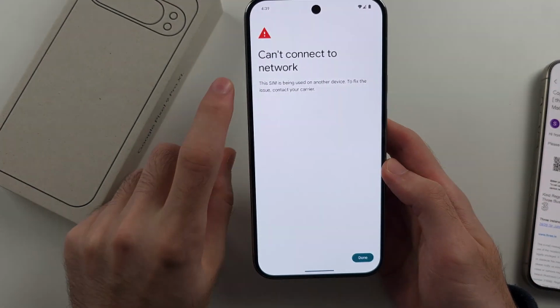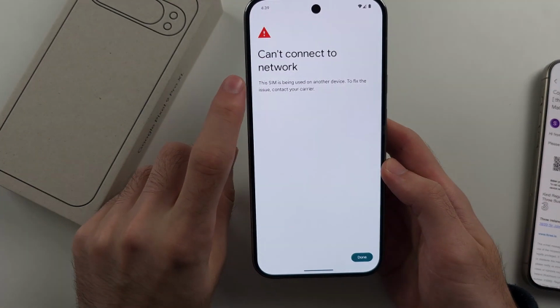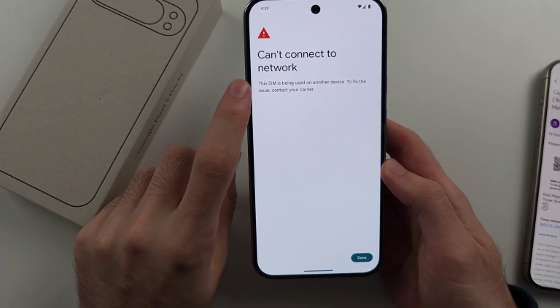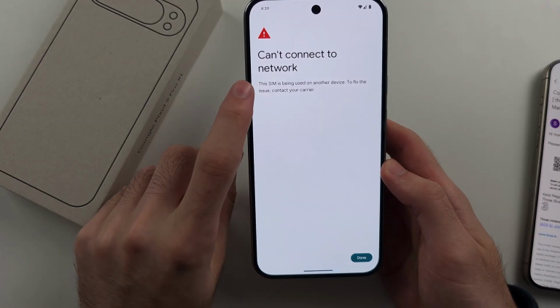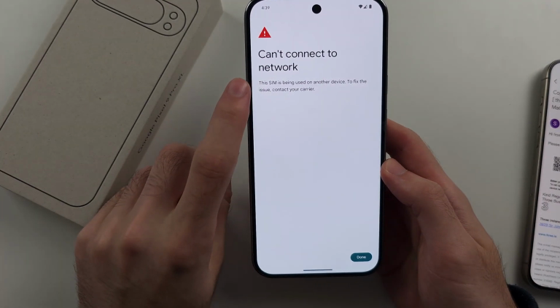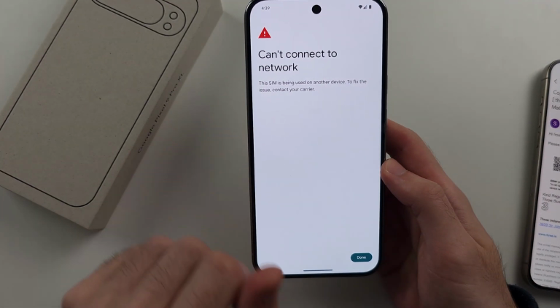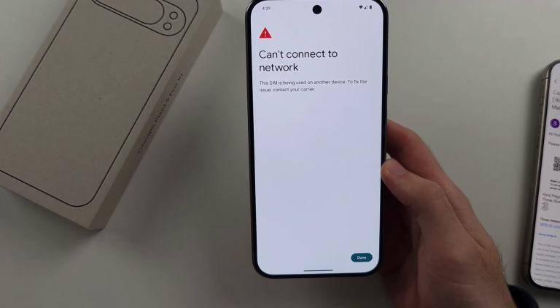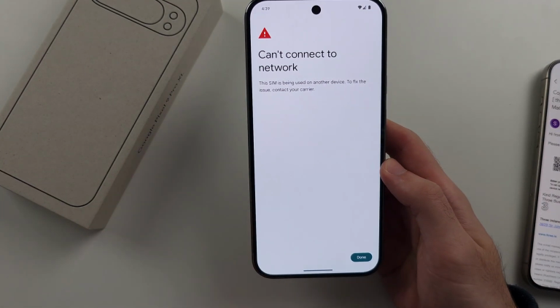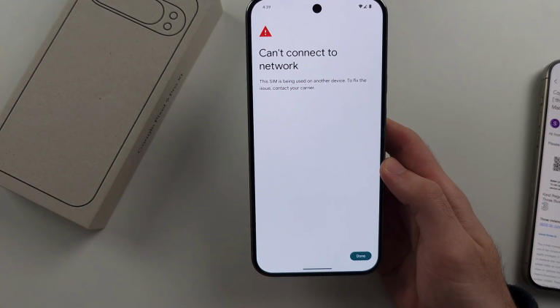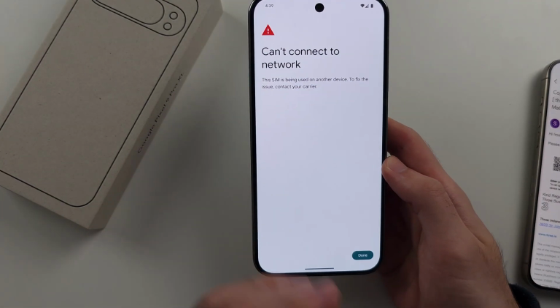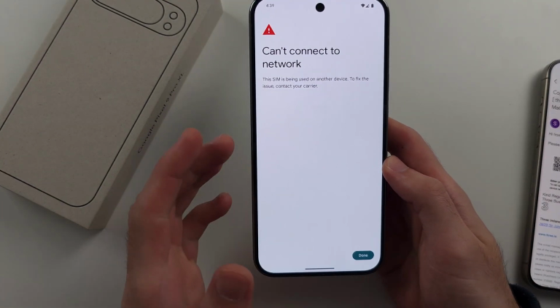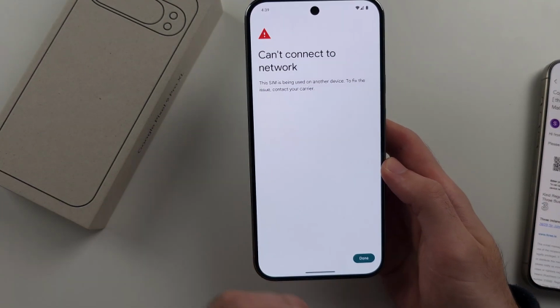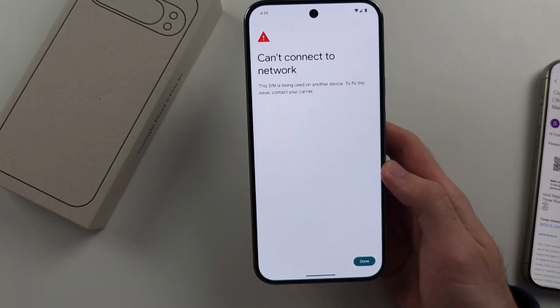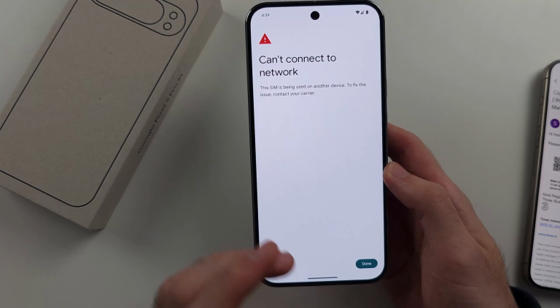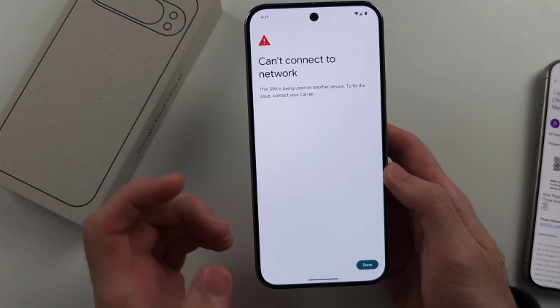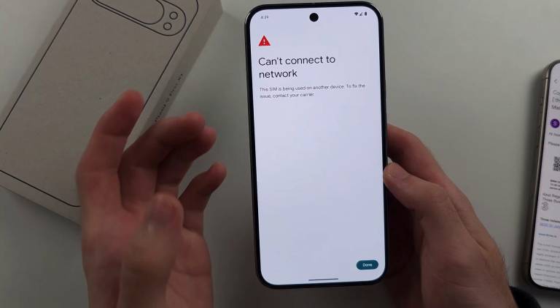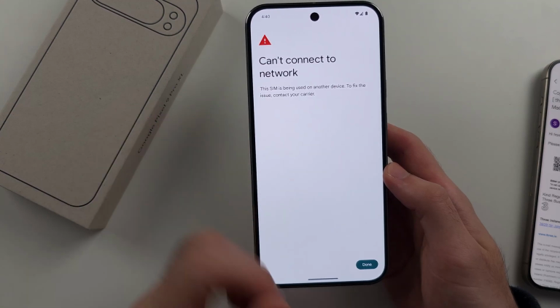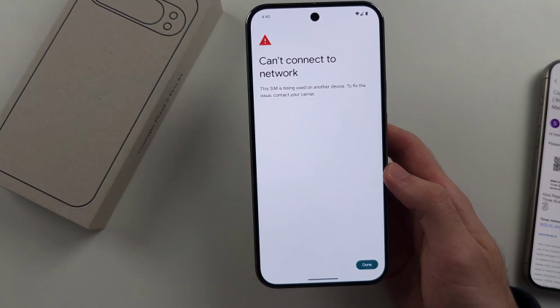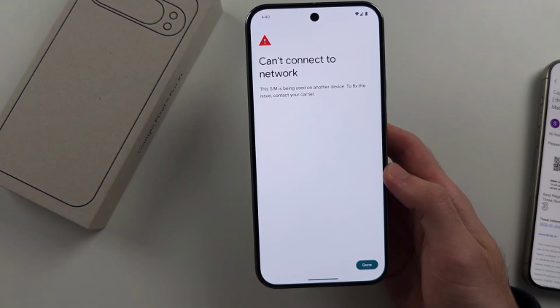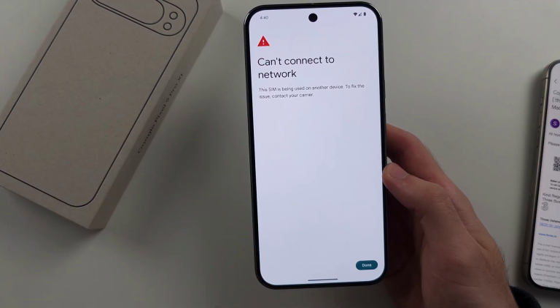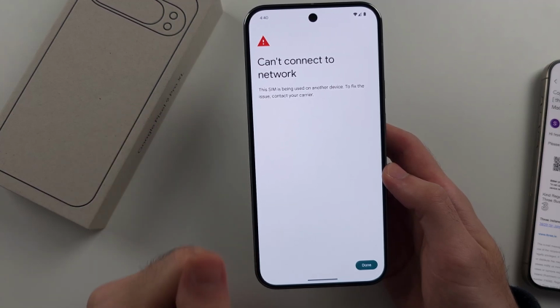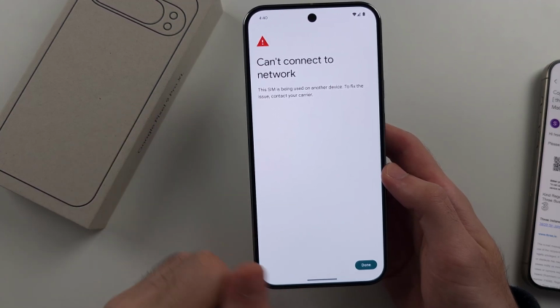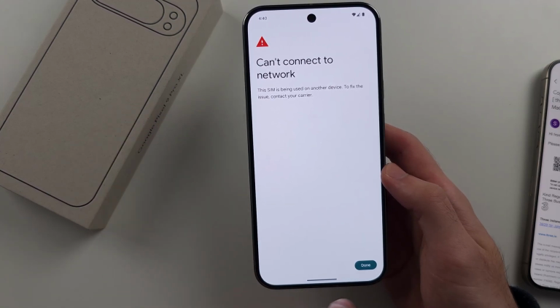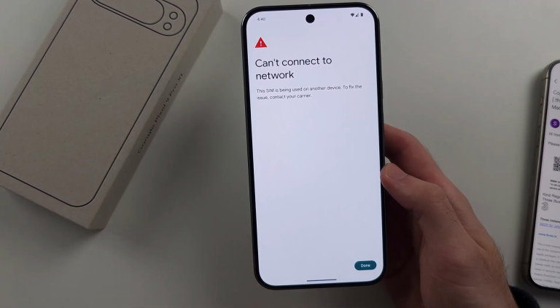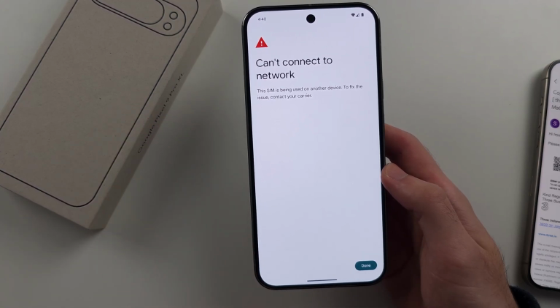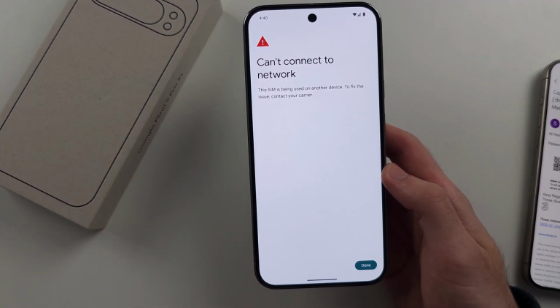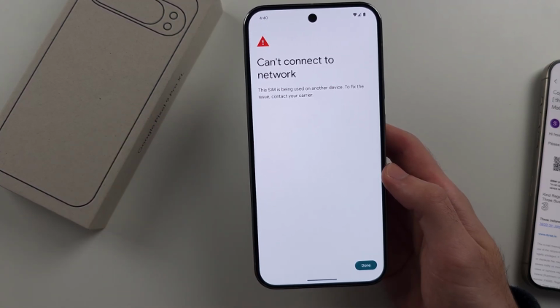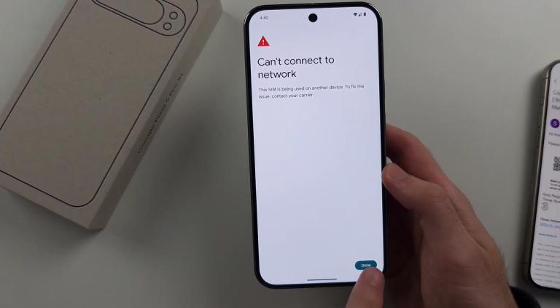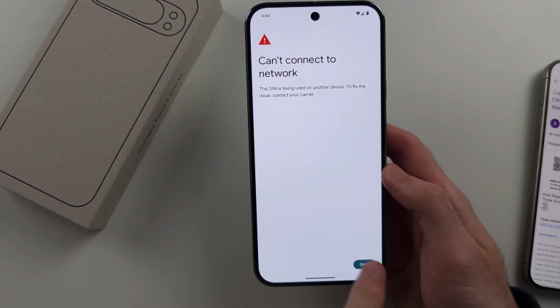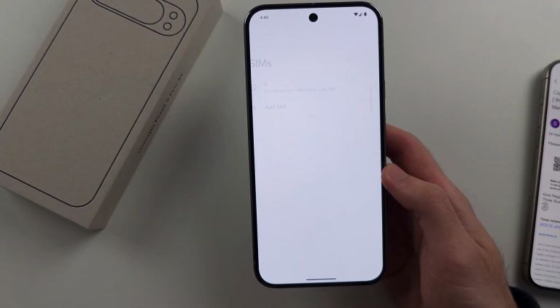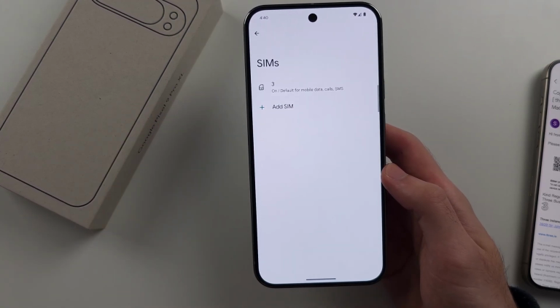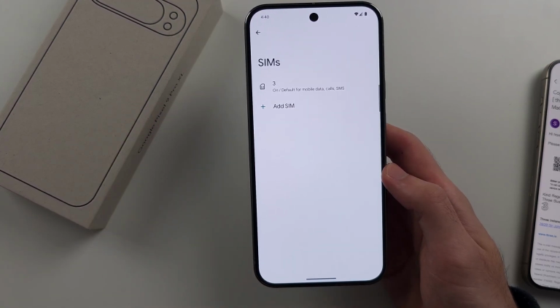Because this SIM has already been used by another phone, I can't add it. But if it isn't, you have the option to add the phone number.